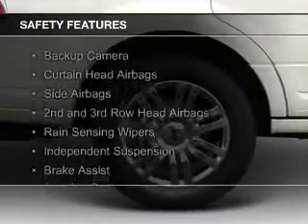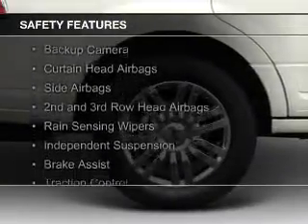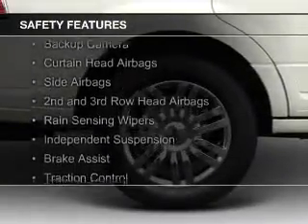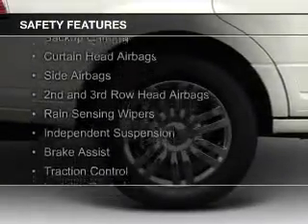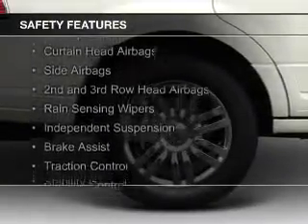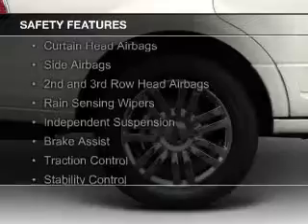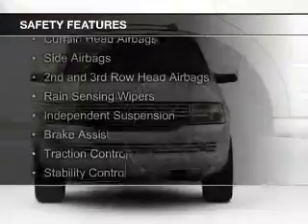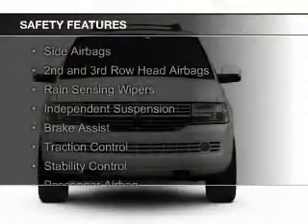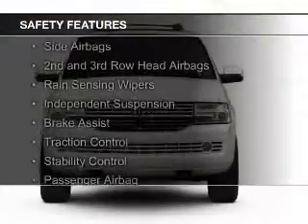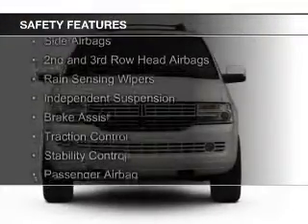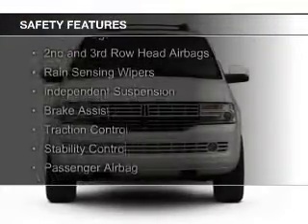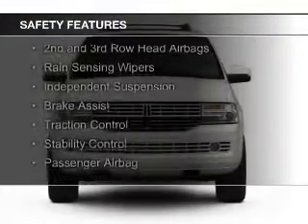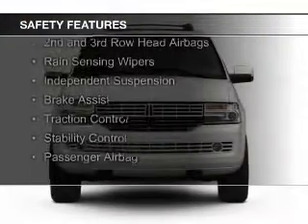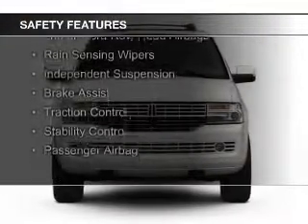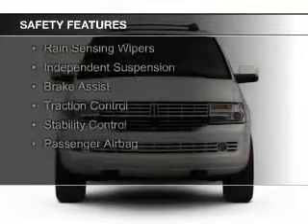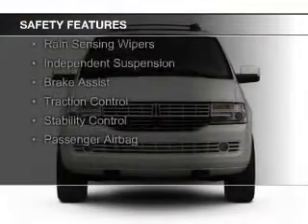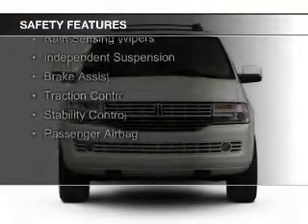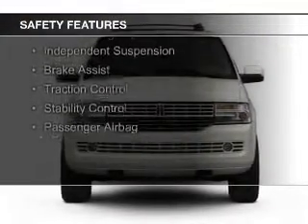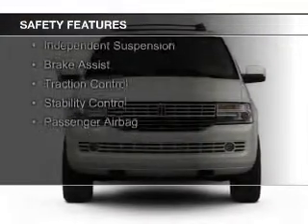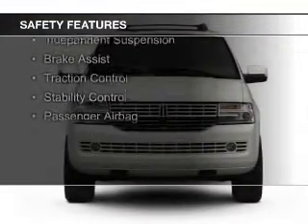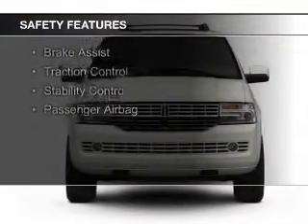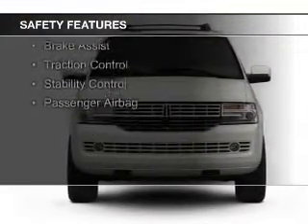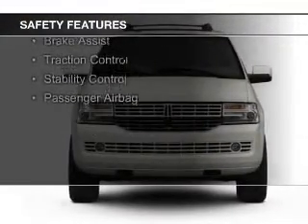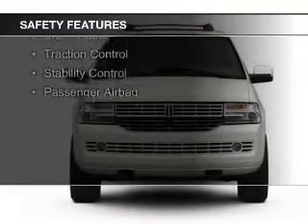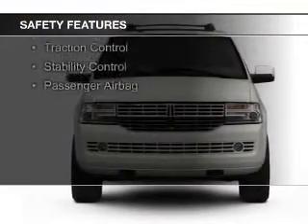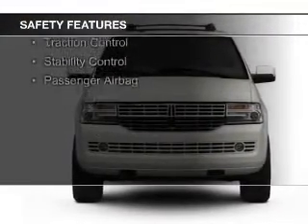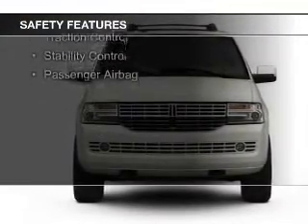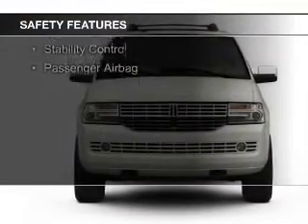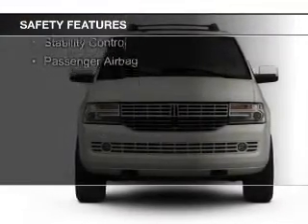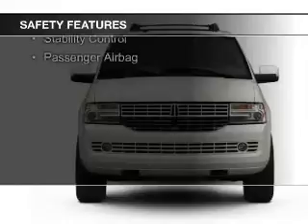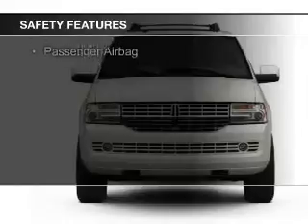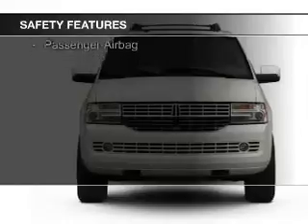Safety was made a priority with these features: a backup camera, curtain head airbags, side airbags, second and third row head airbags, and rain sensing wipers.